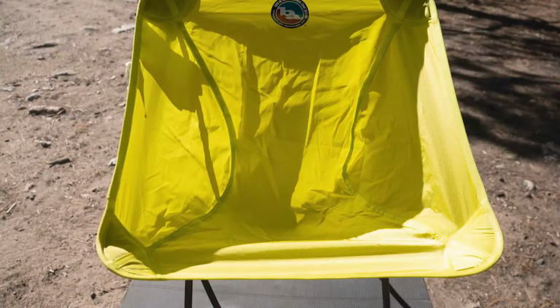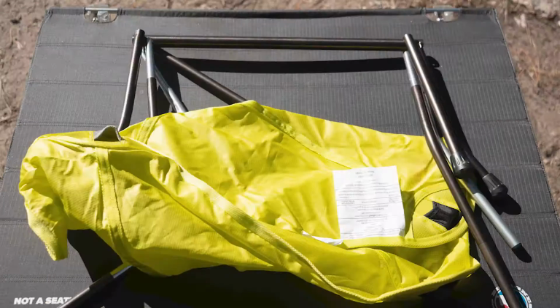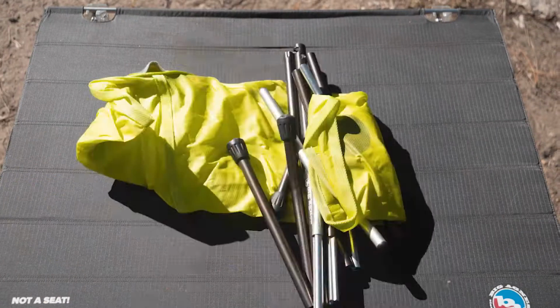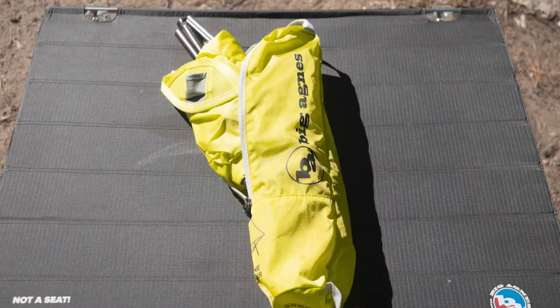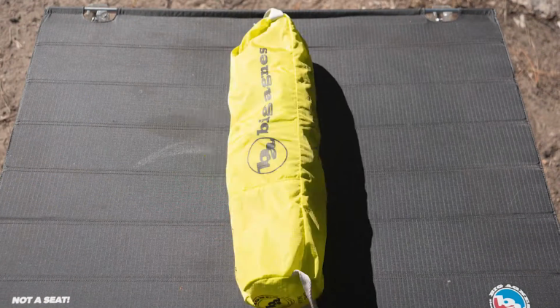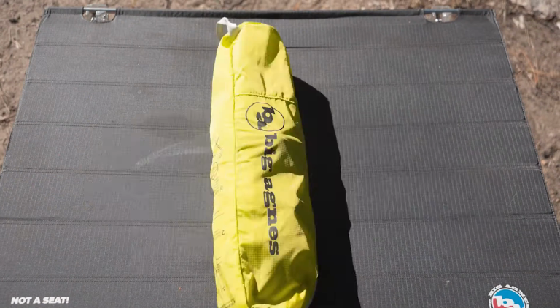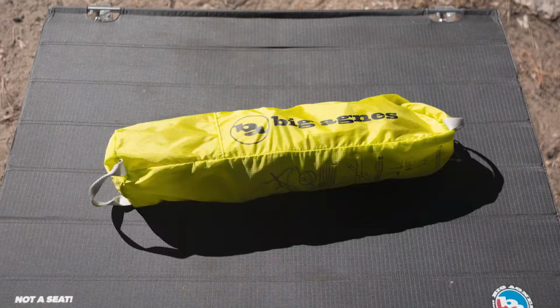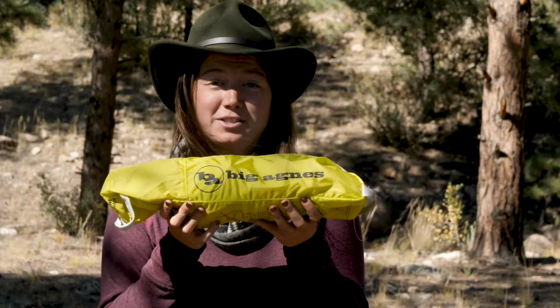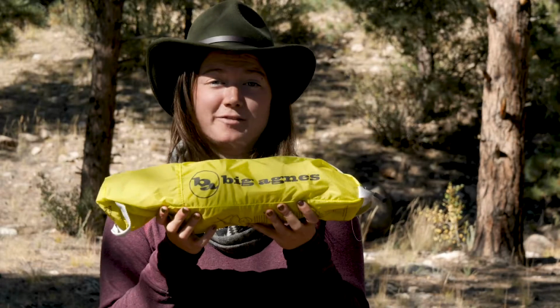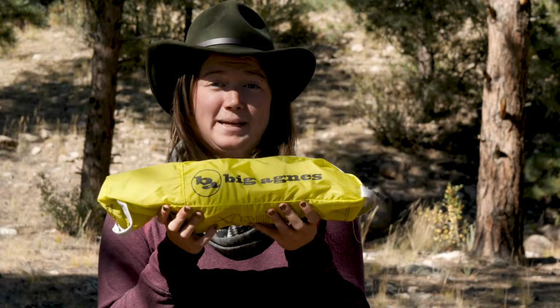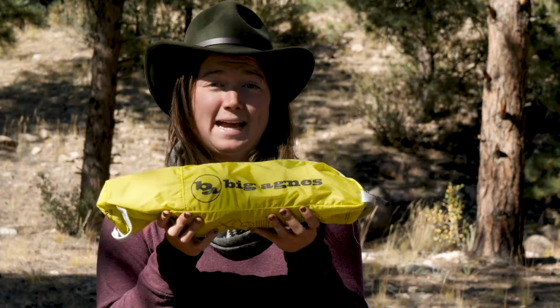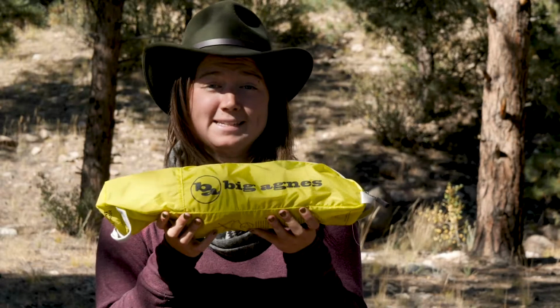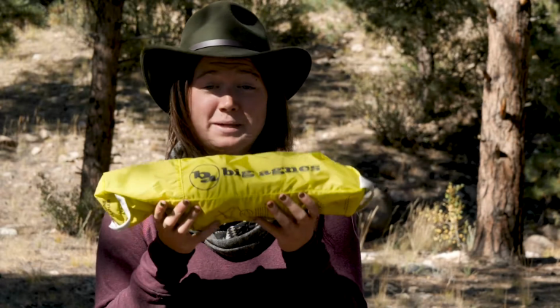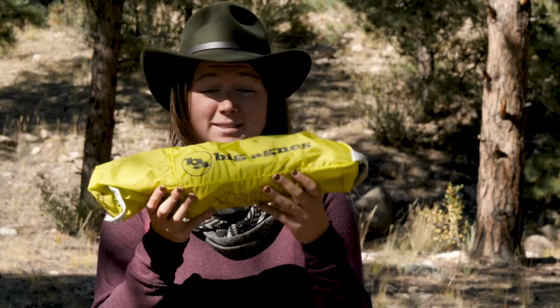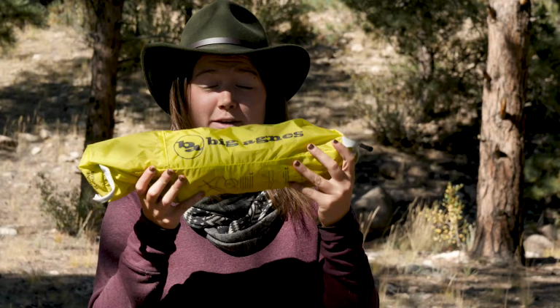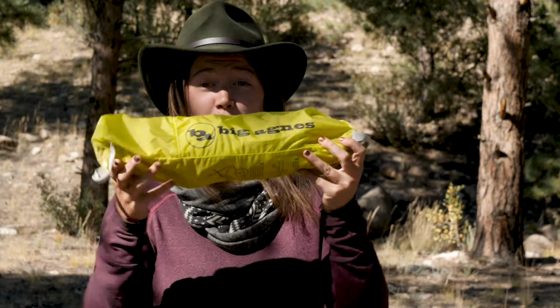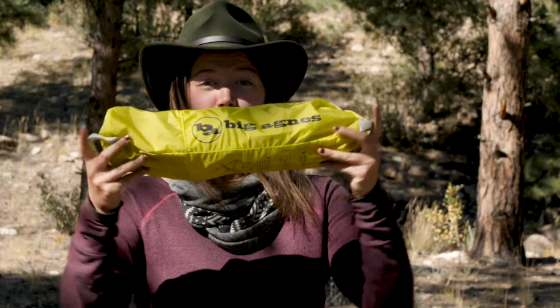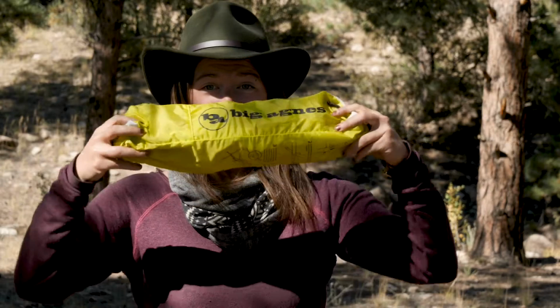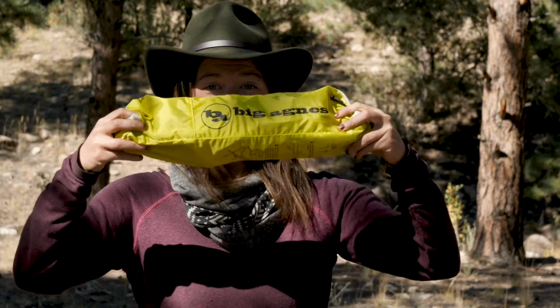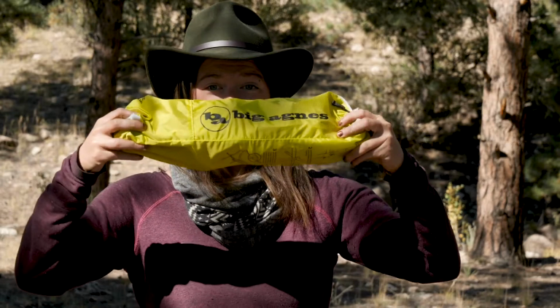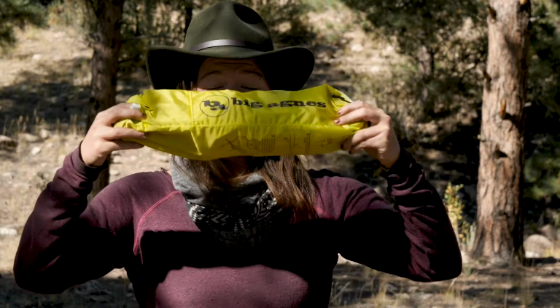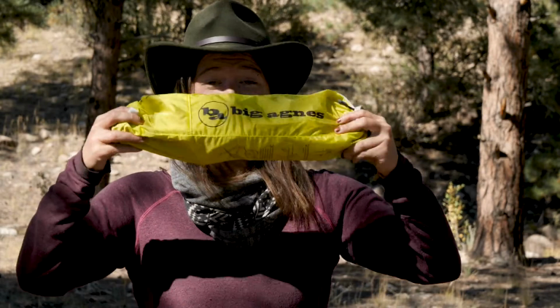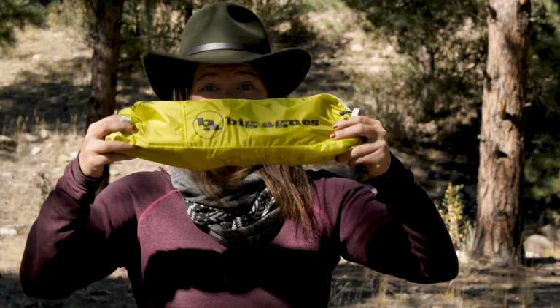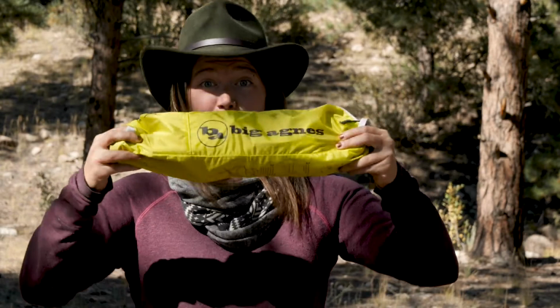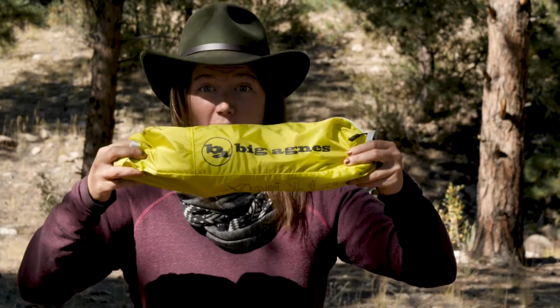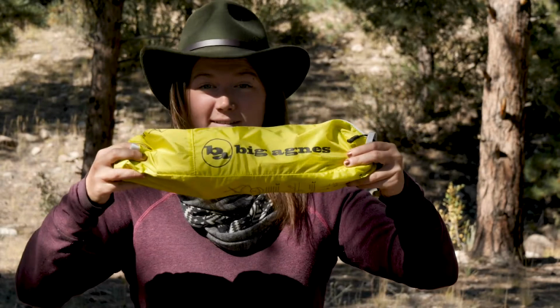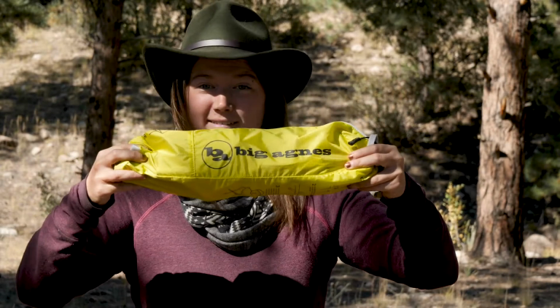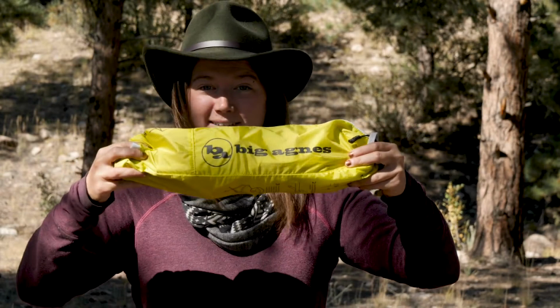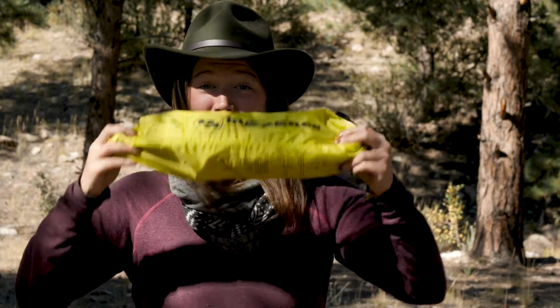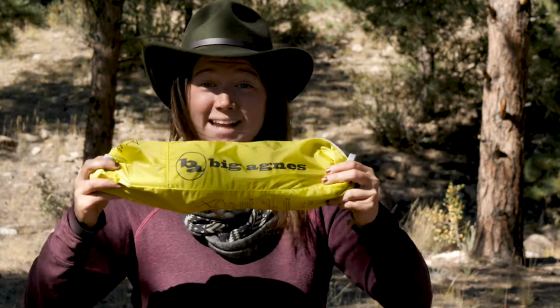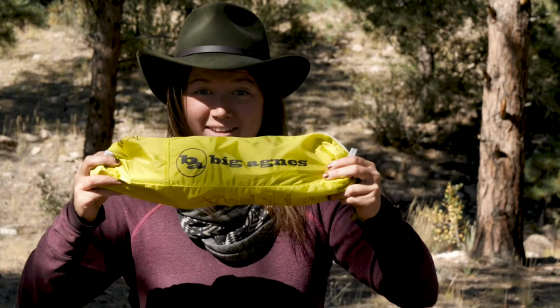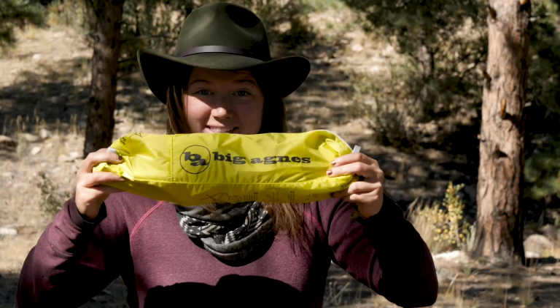I love the Satellite UL chair from Big Agnes because it's a full chair and it's this small. Packs down to this.